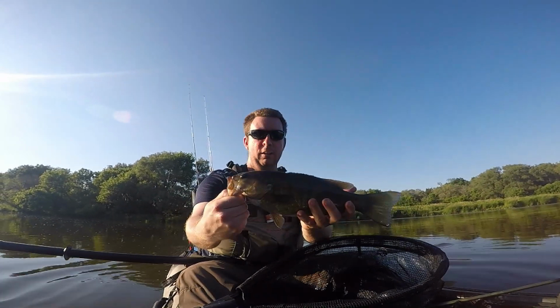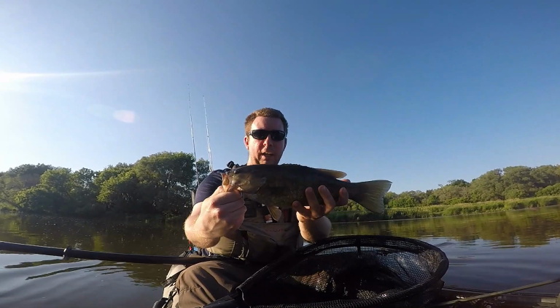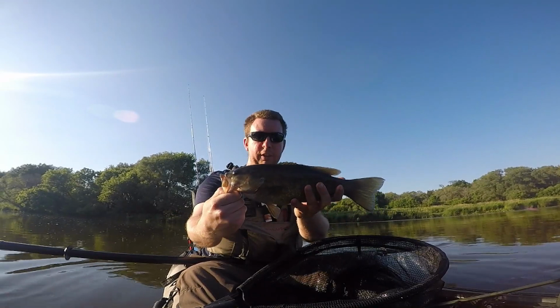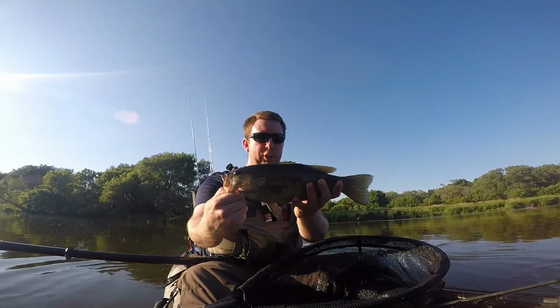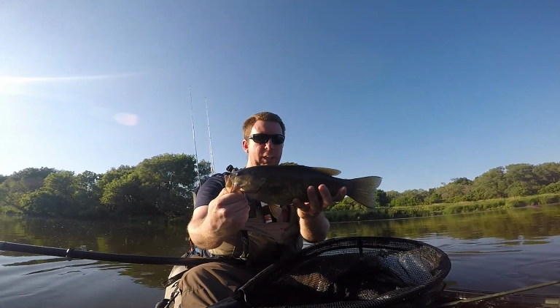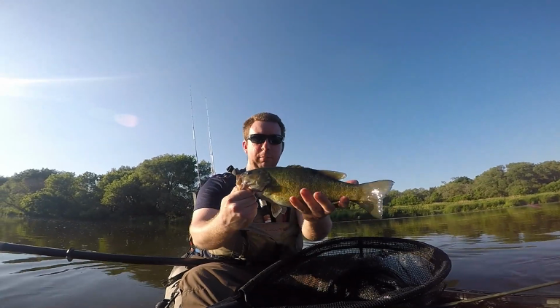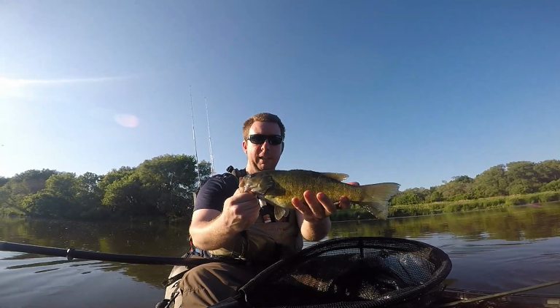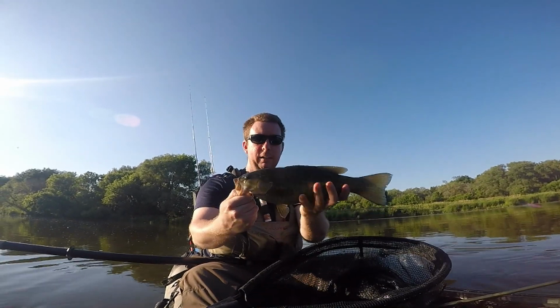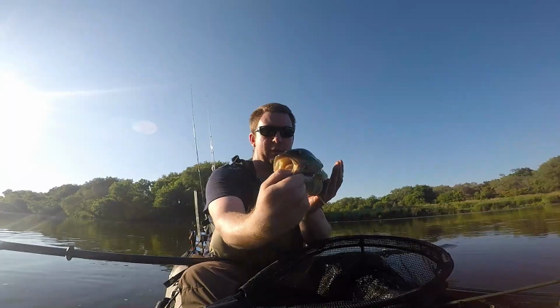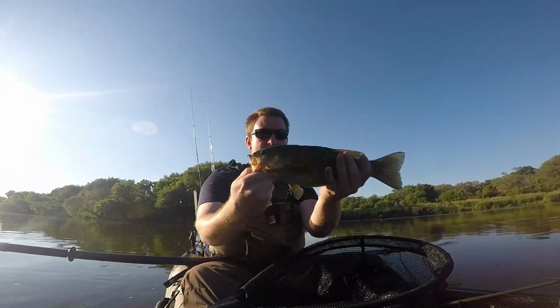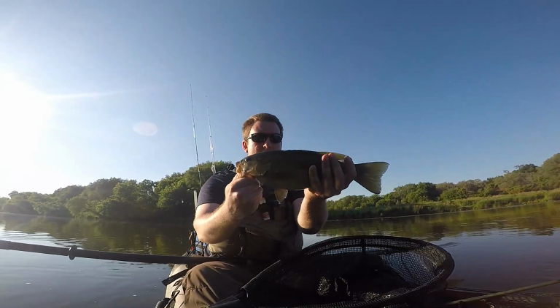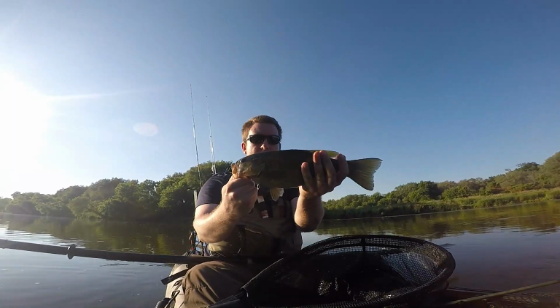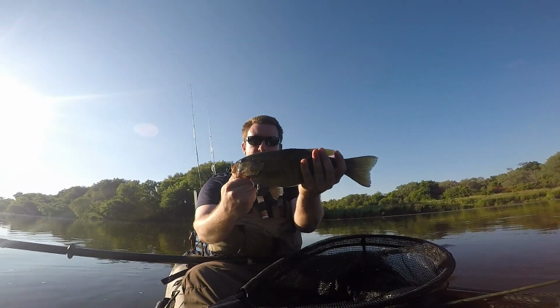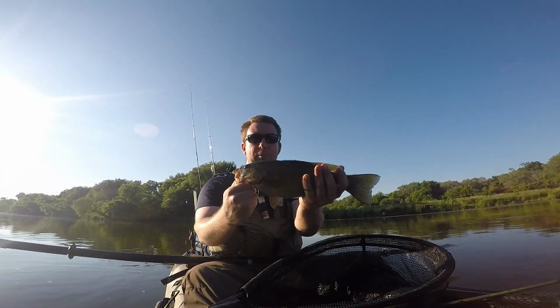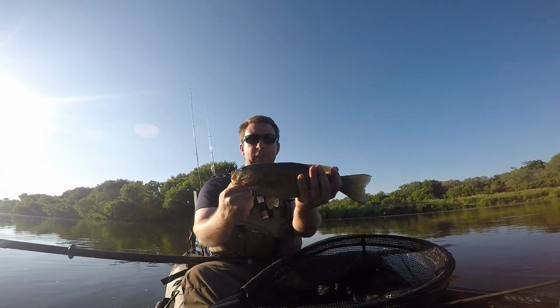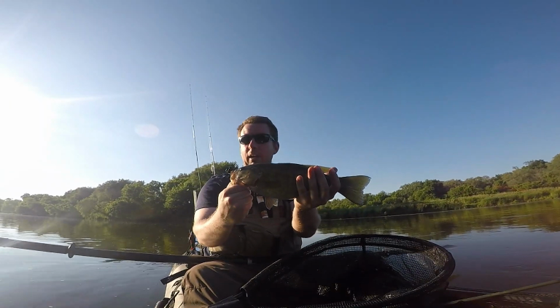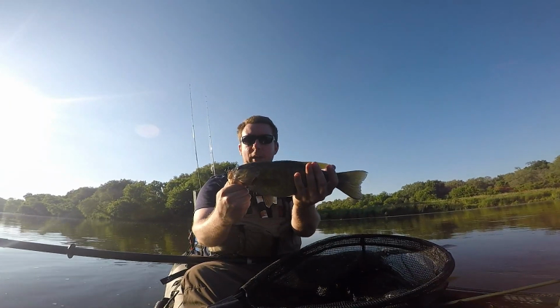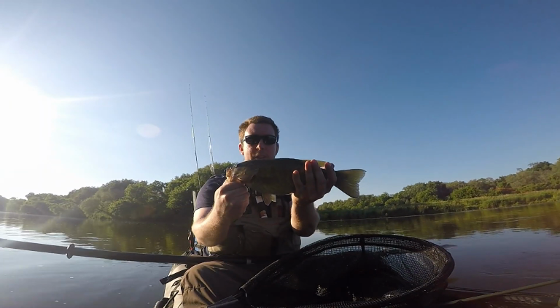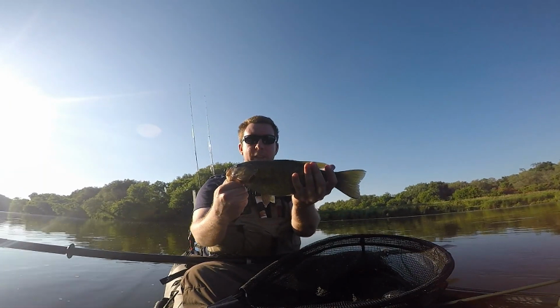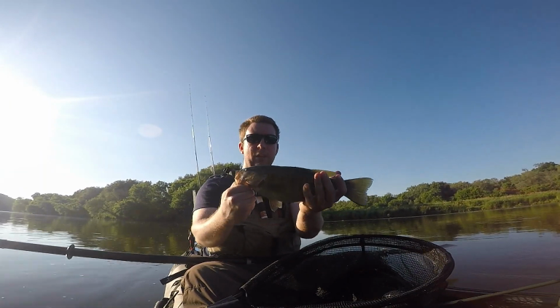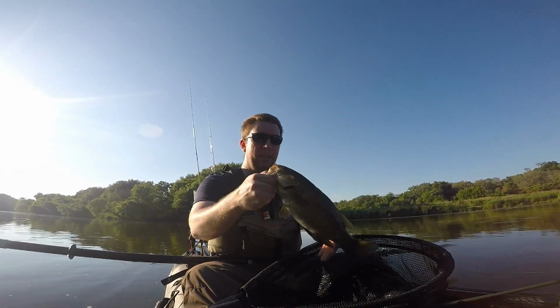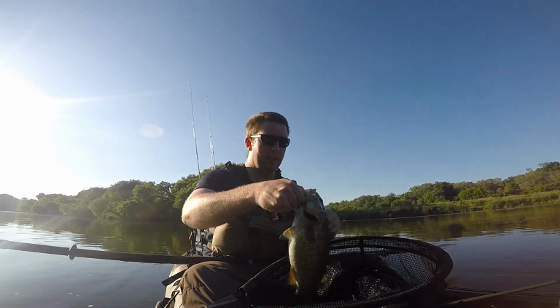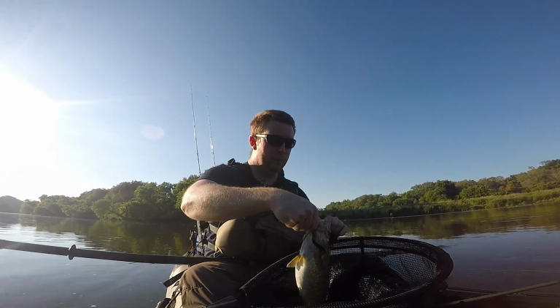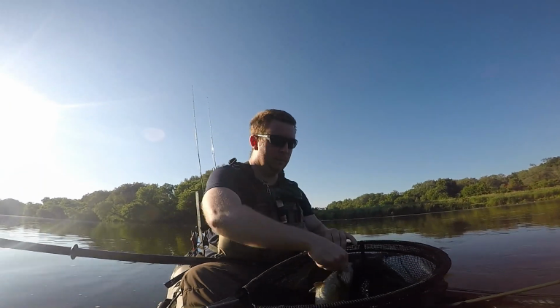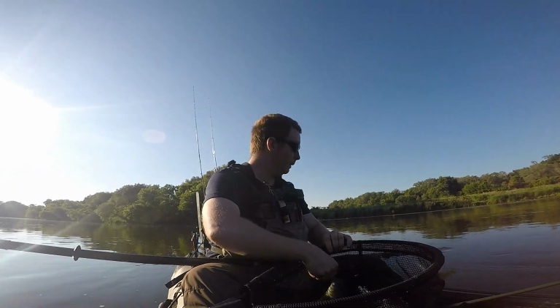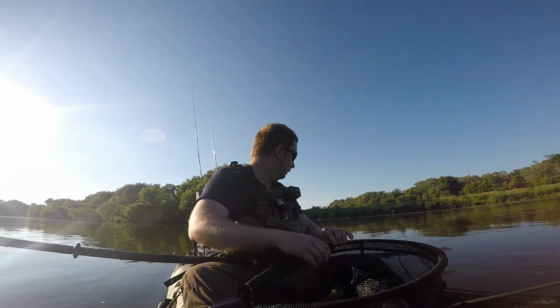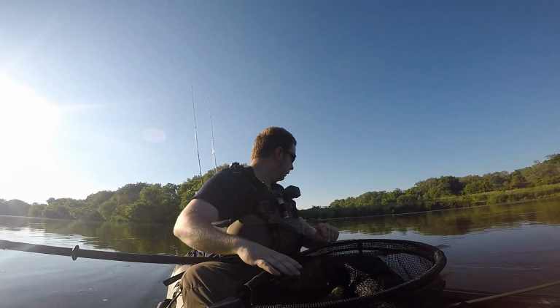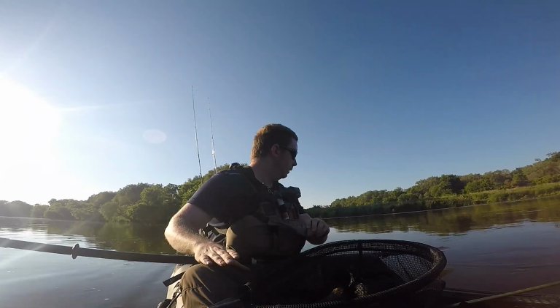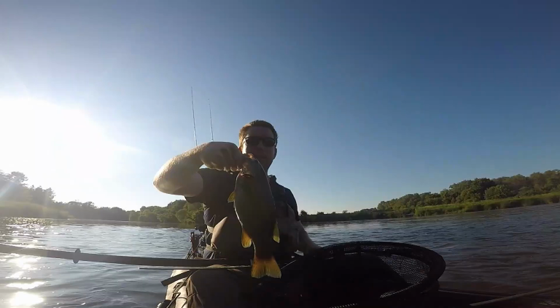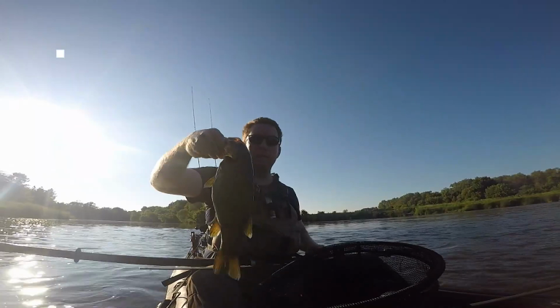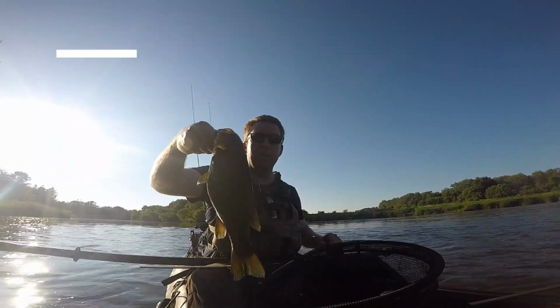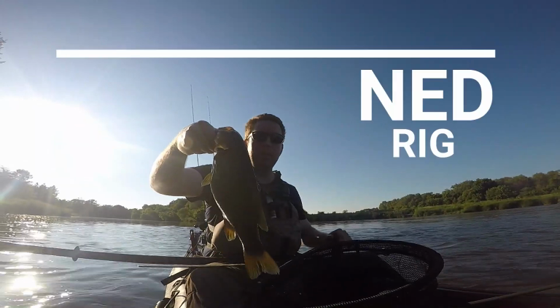That fish just saved my day. He saved my day — I thought I was gonna get skunked today. Ned Rig, baby!